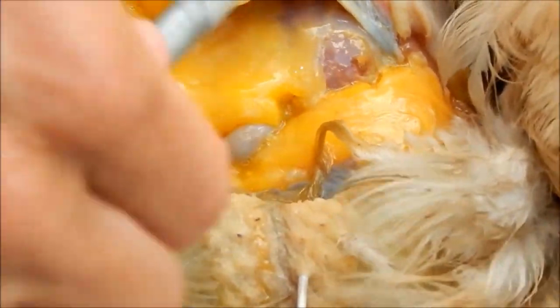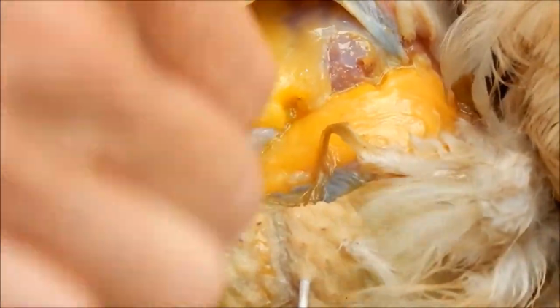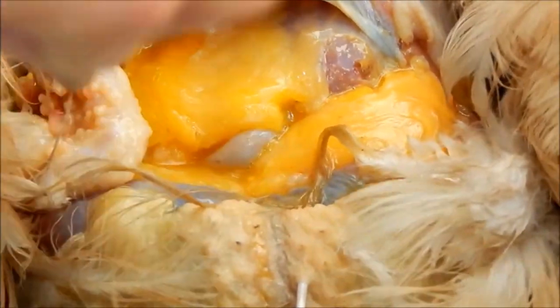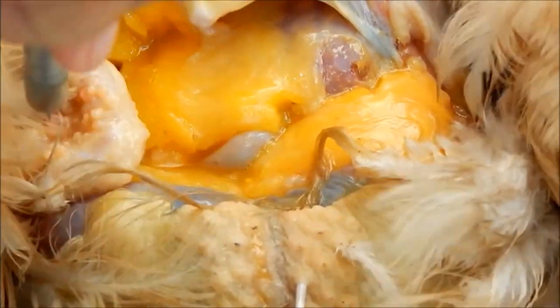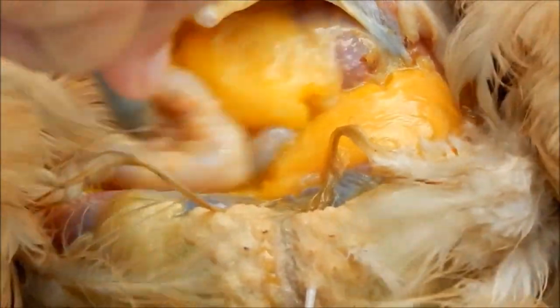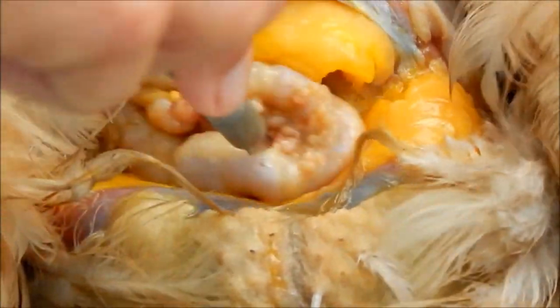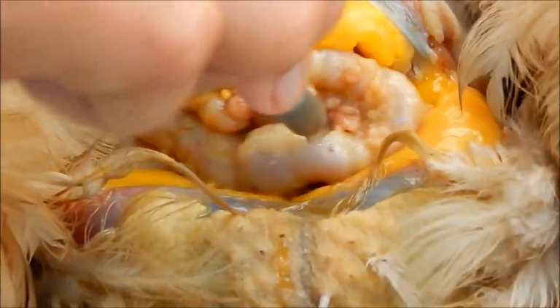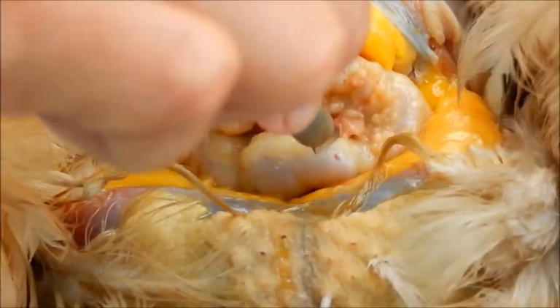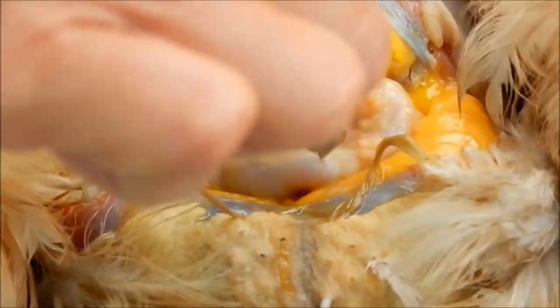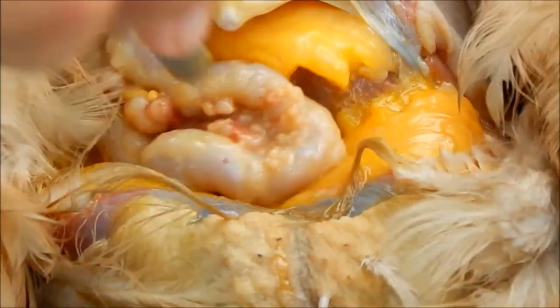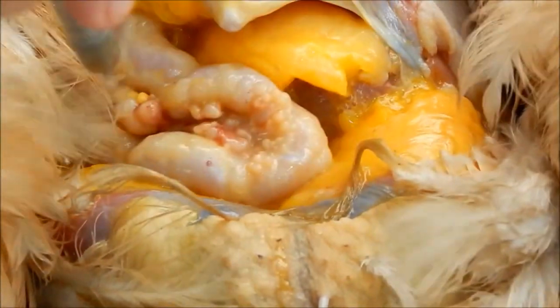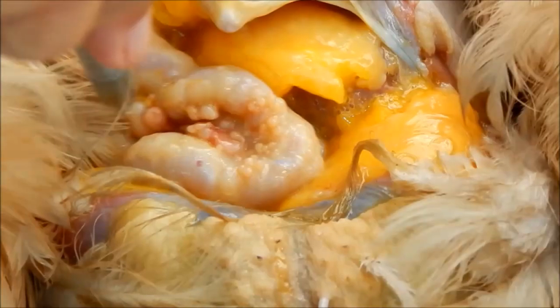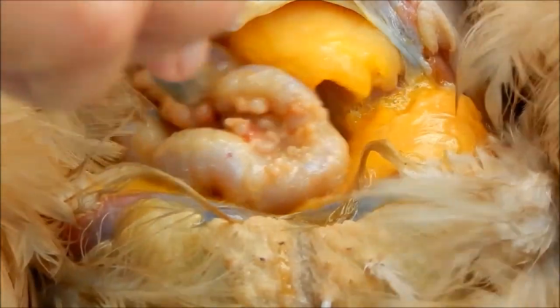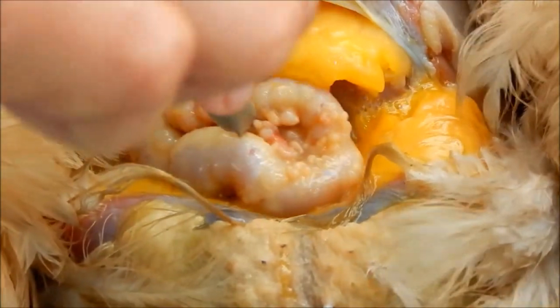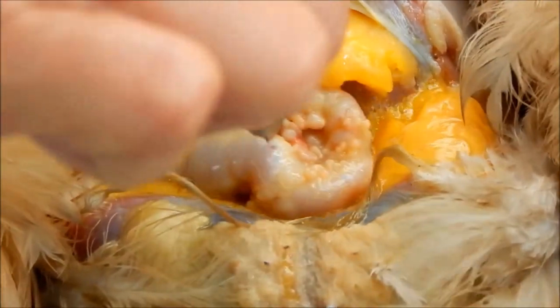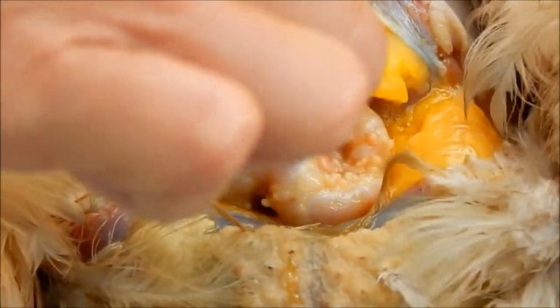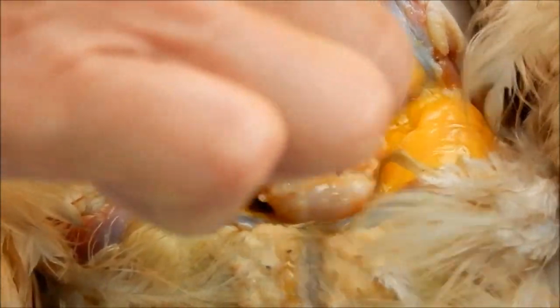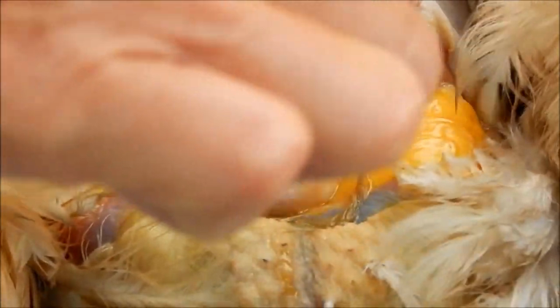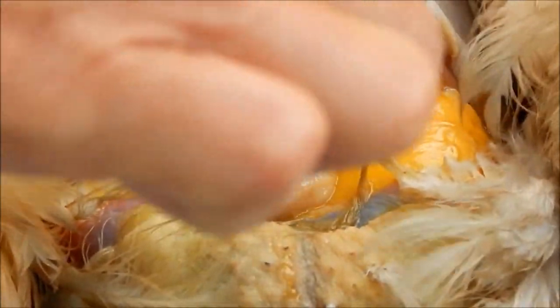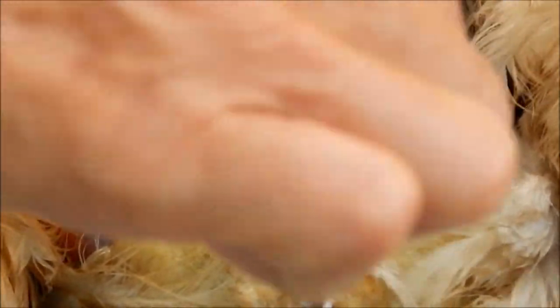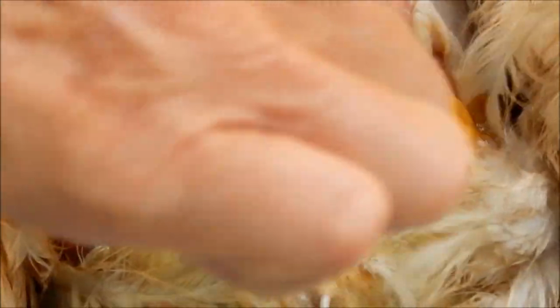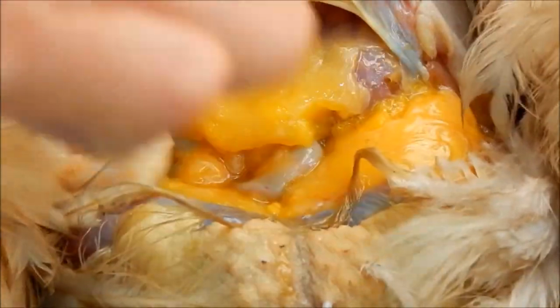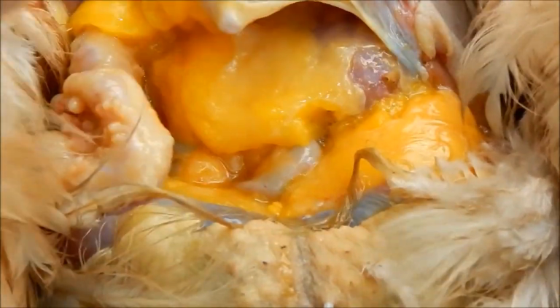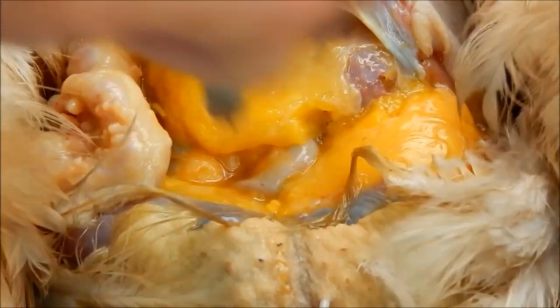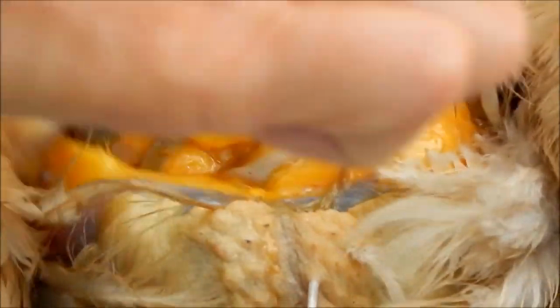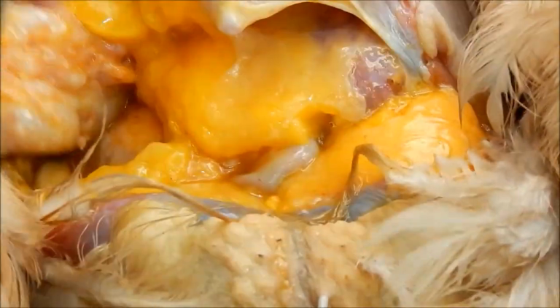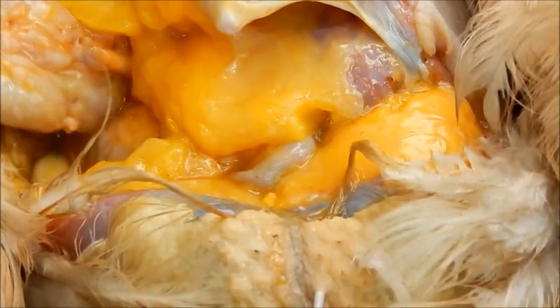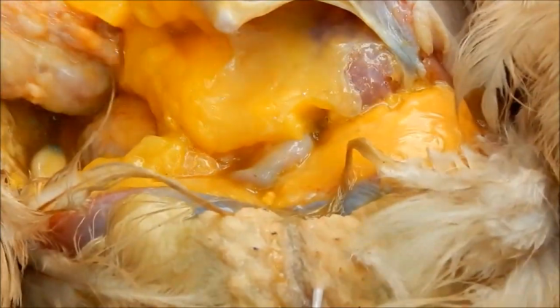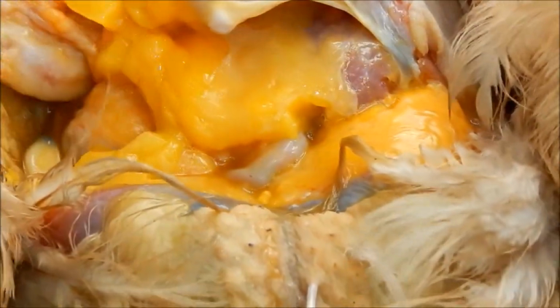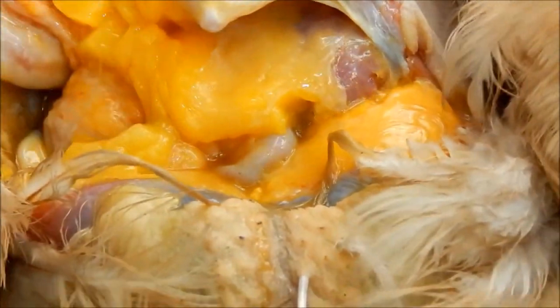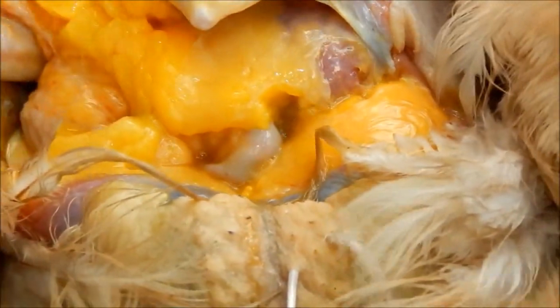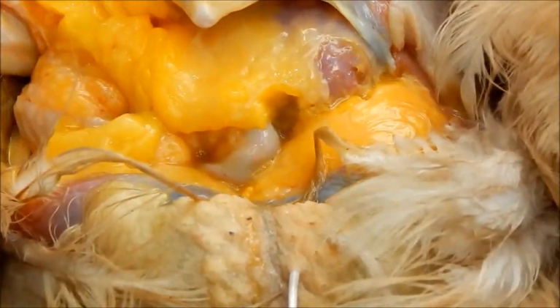And her intestines — look at the polyps. Interesting. That's not normal.